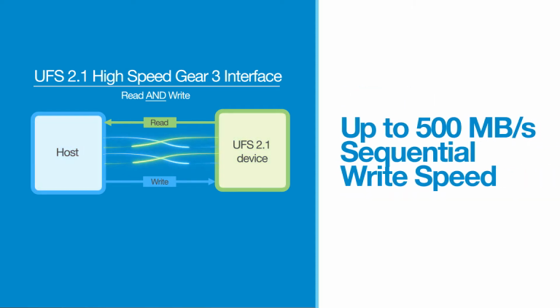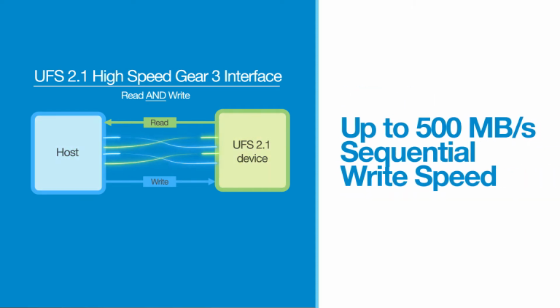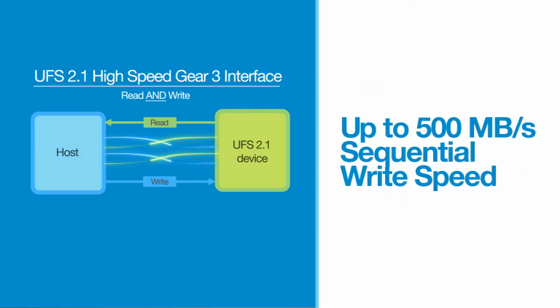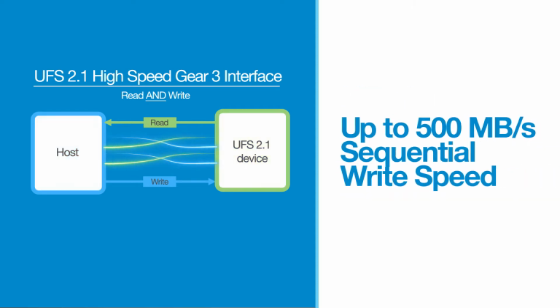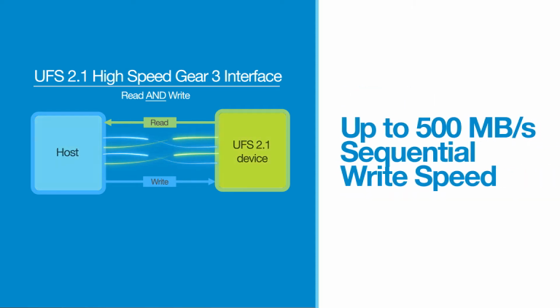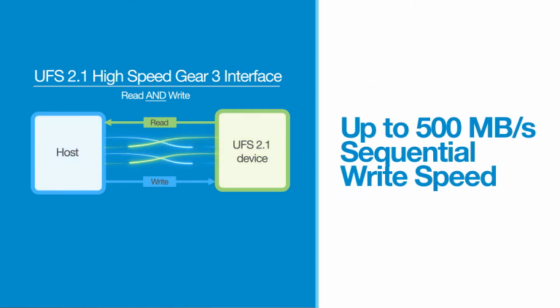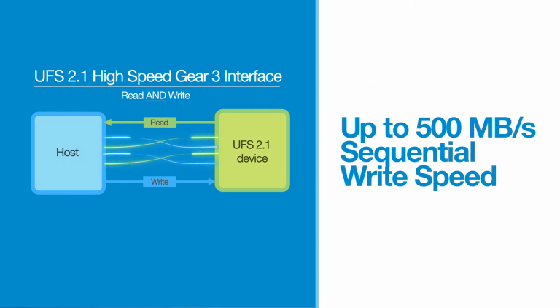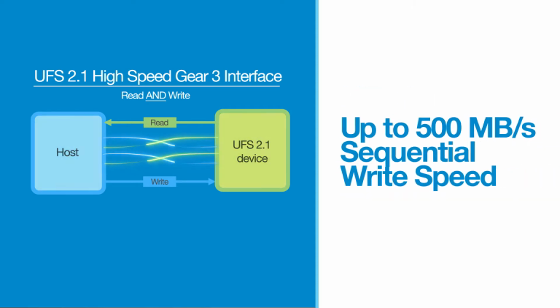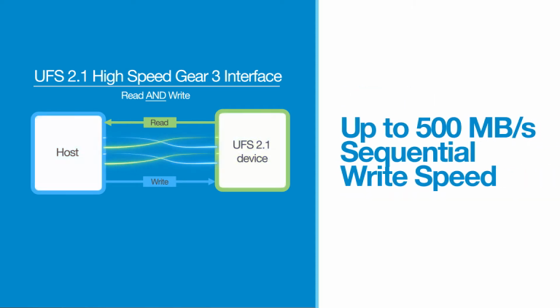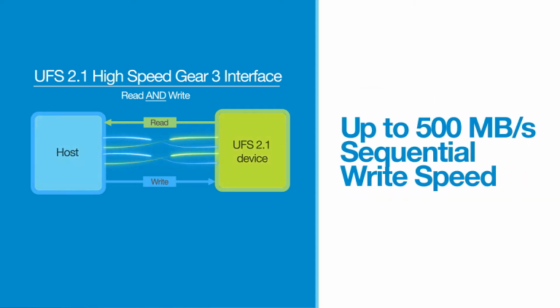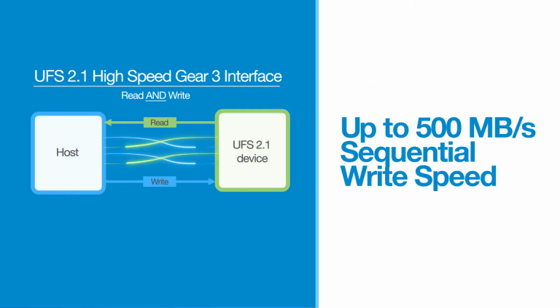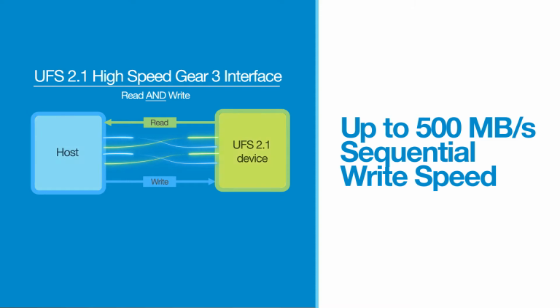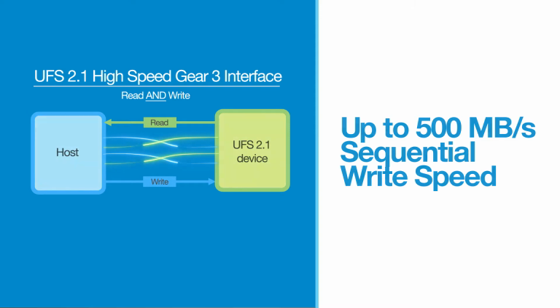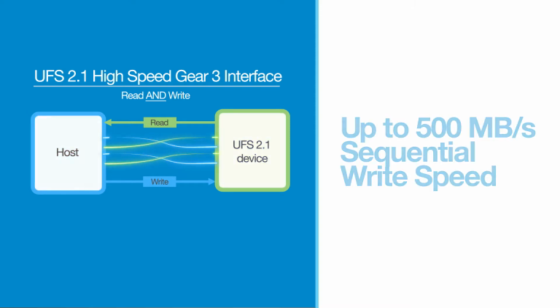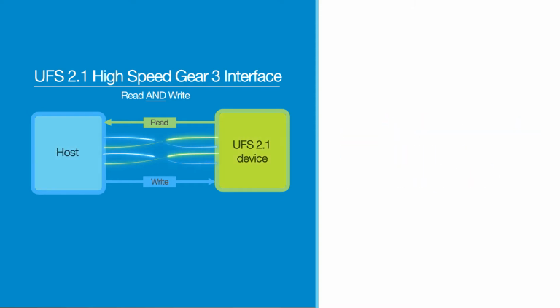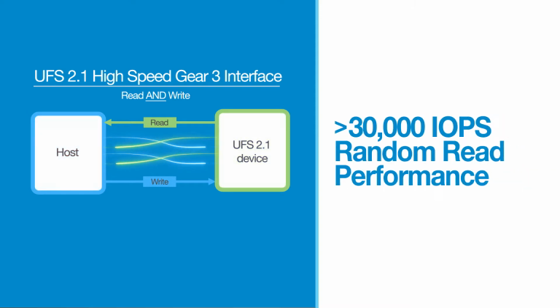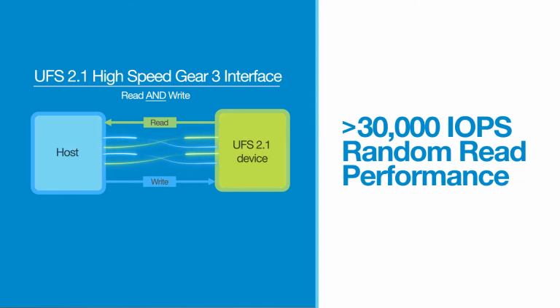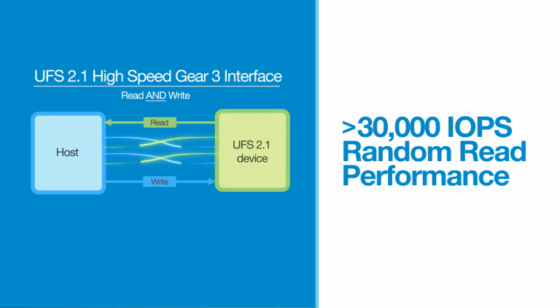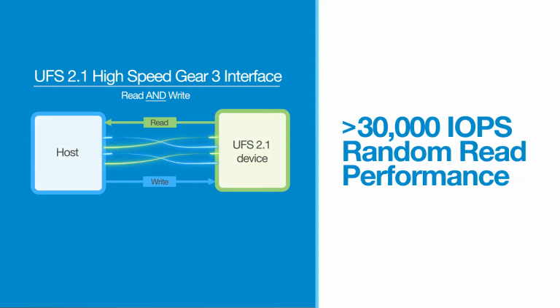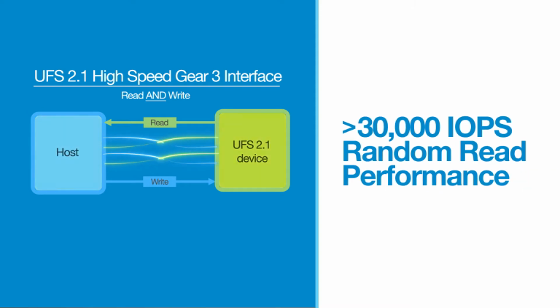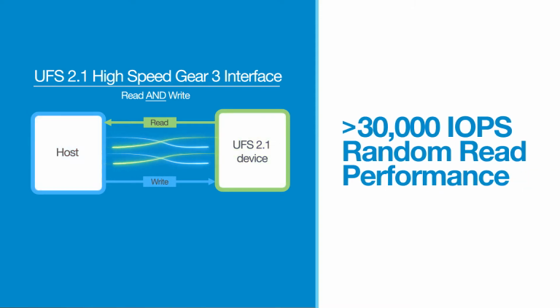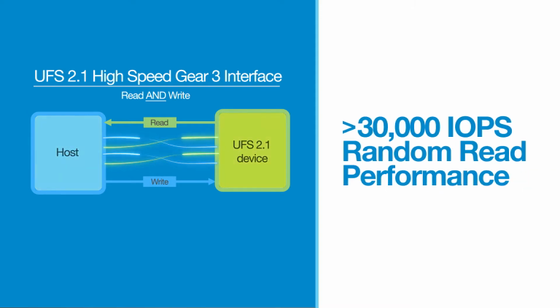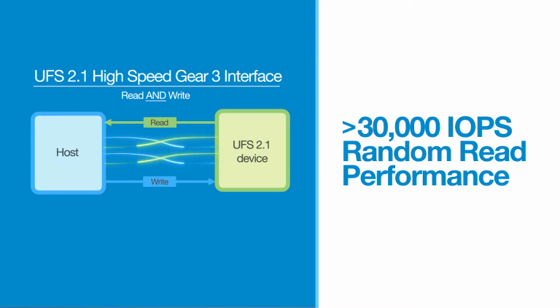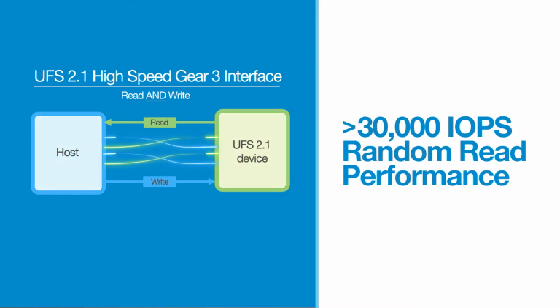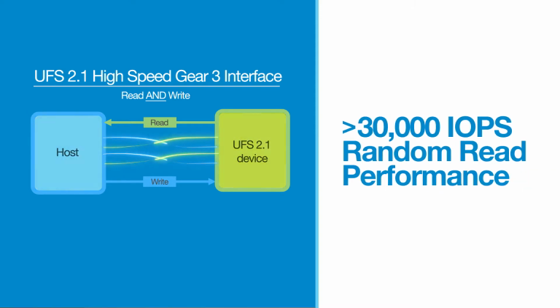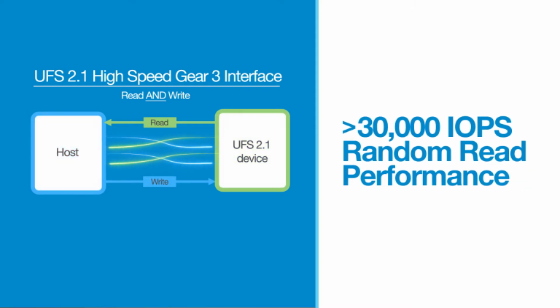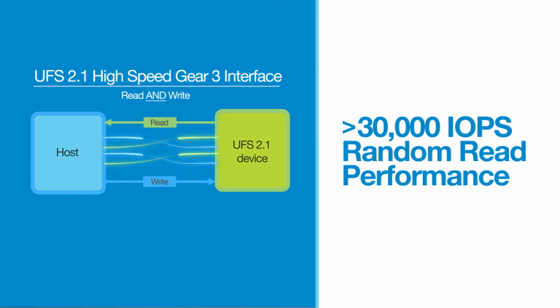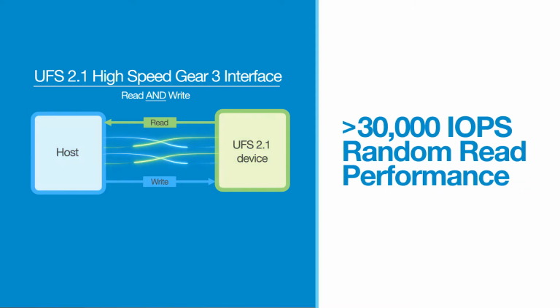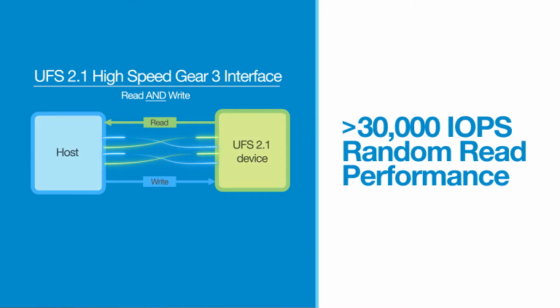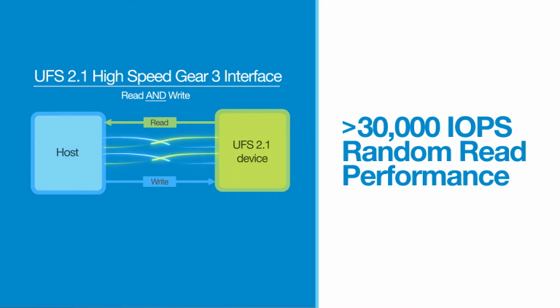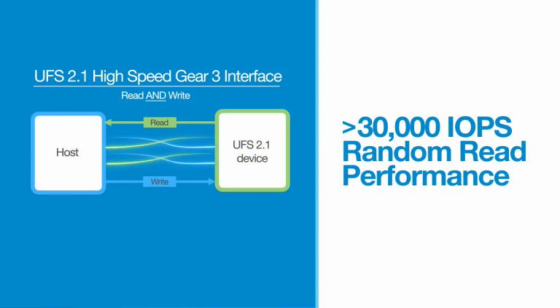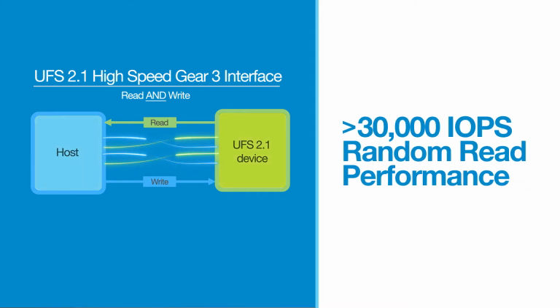This performance is designed to feed data to on-chip AI engines, support enhanced camera capabilities, and reduce load time.